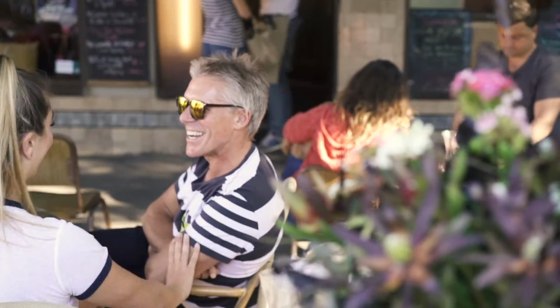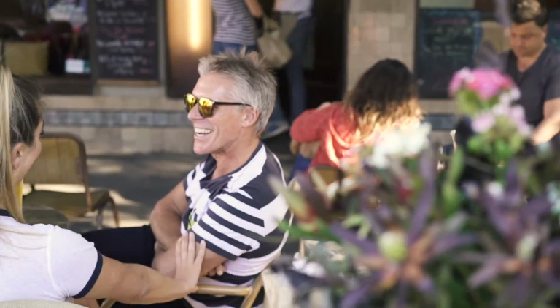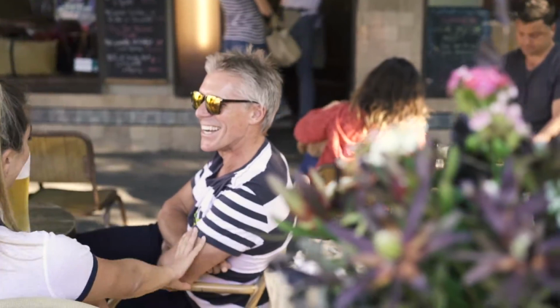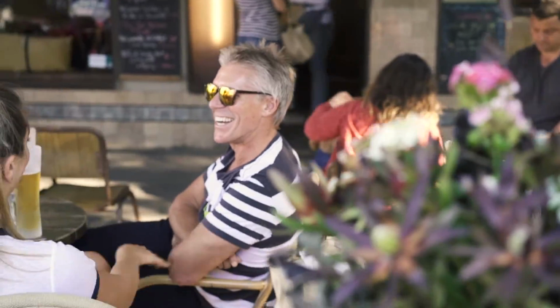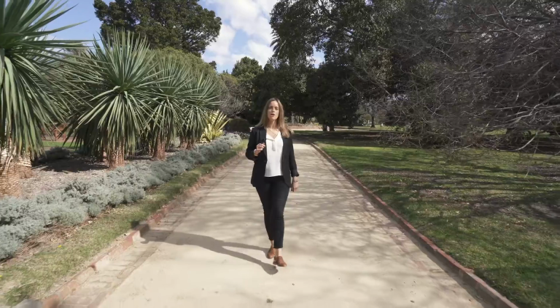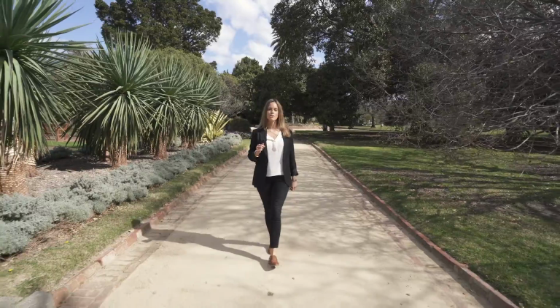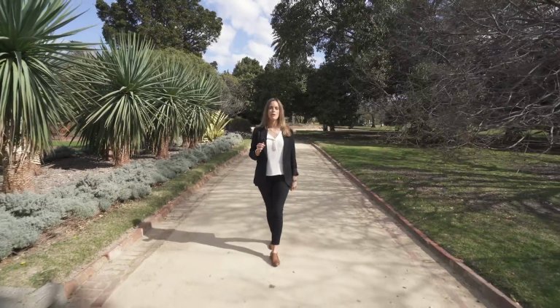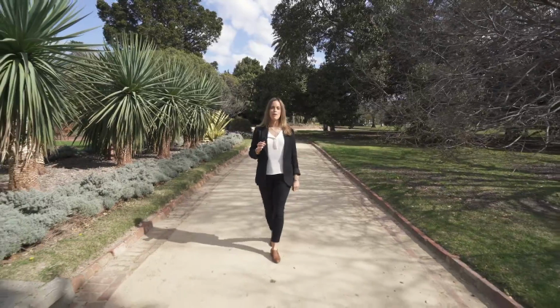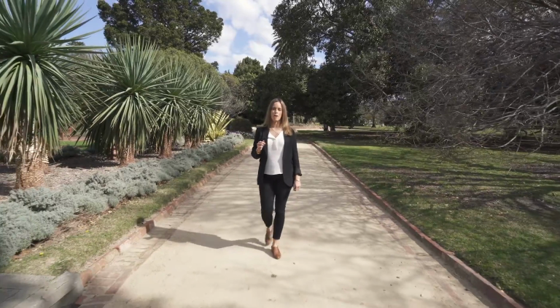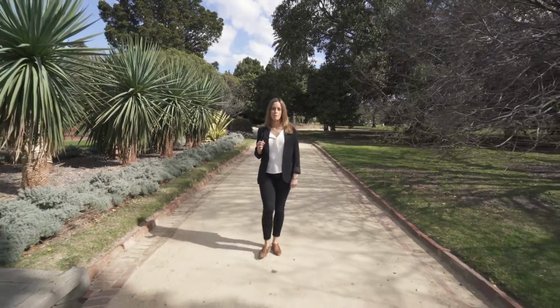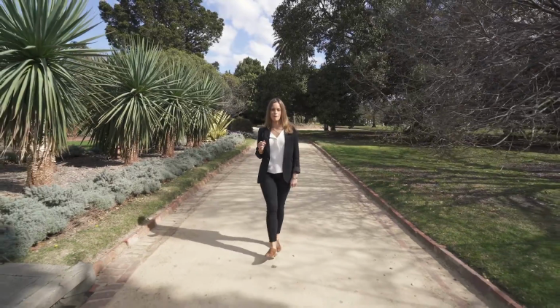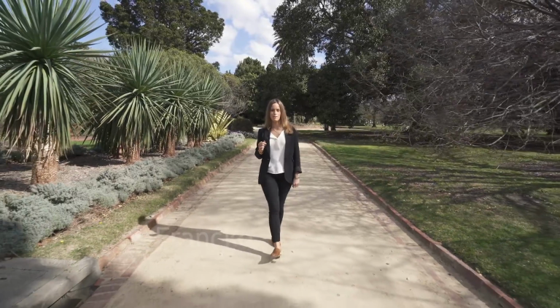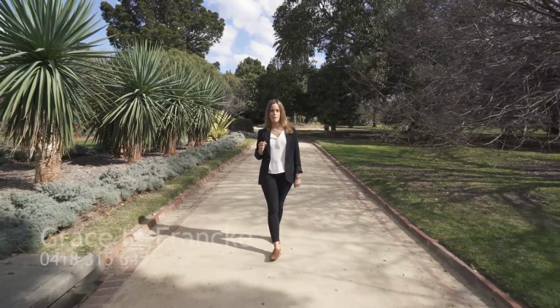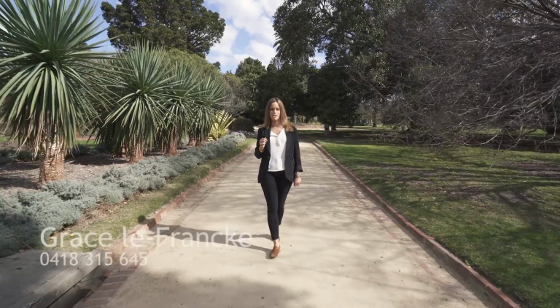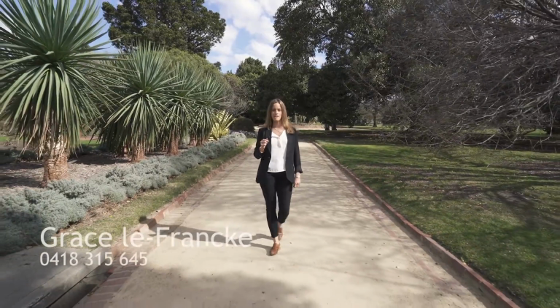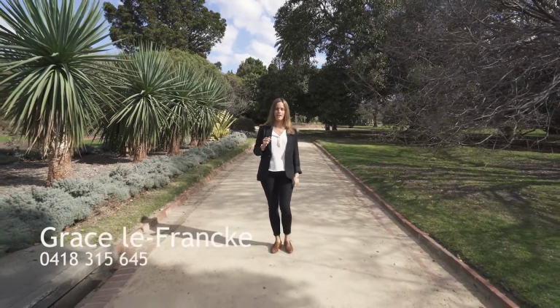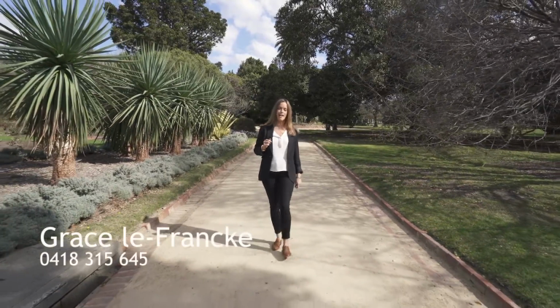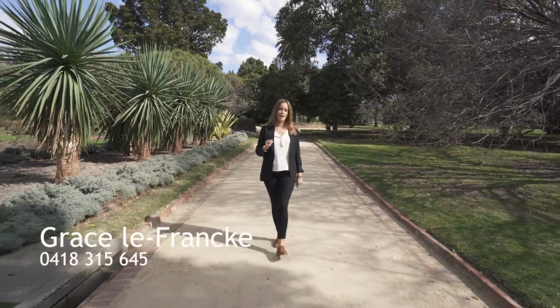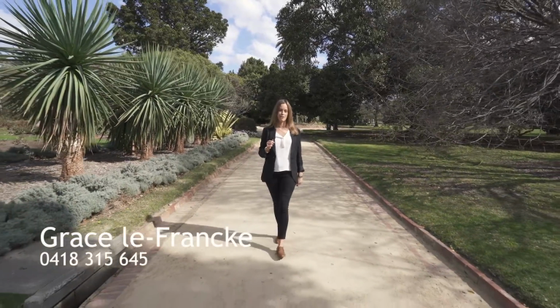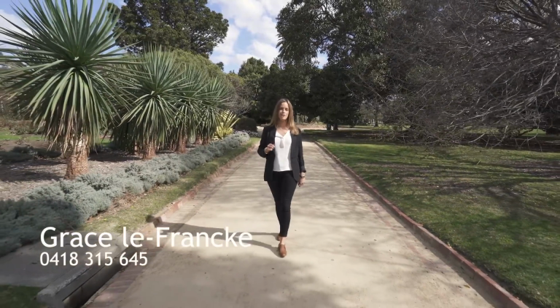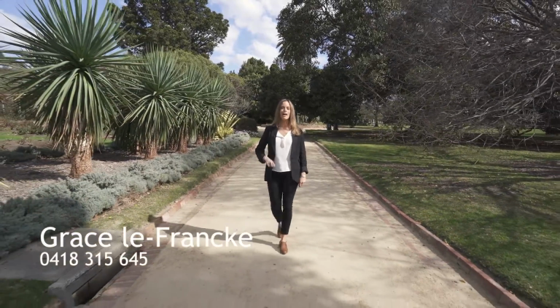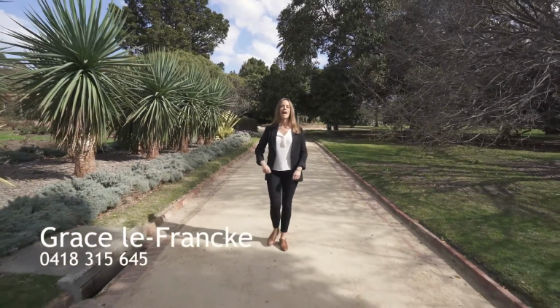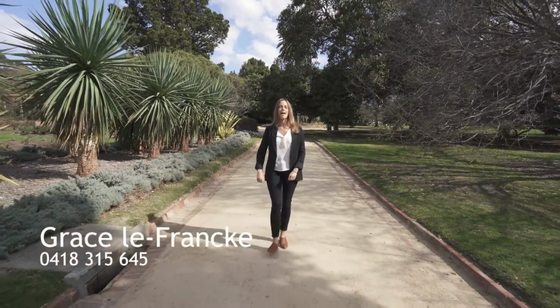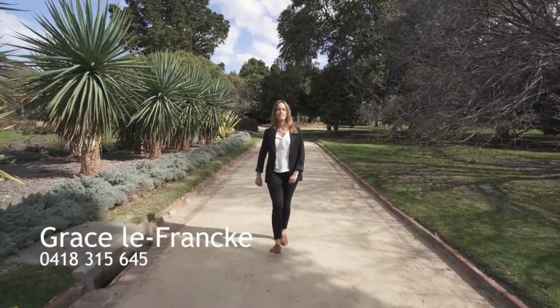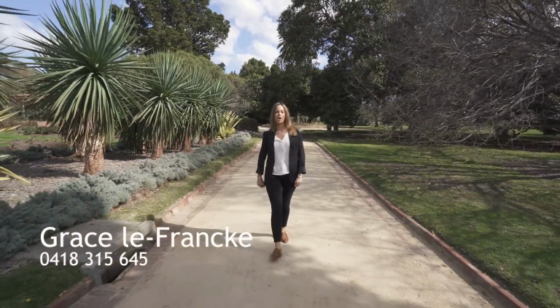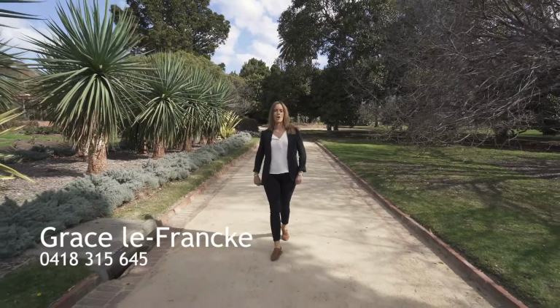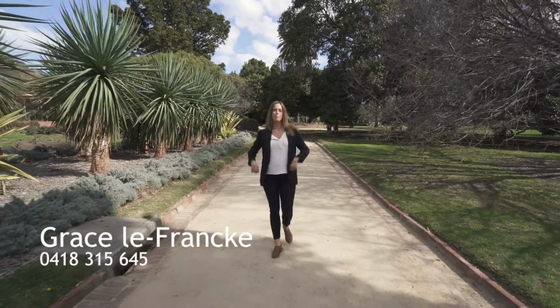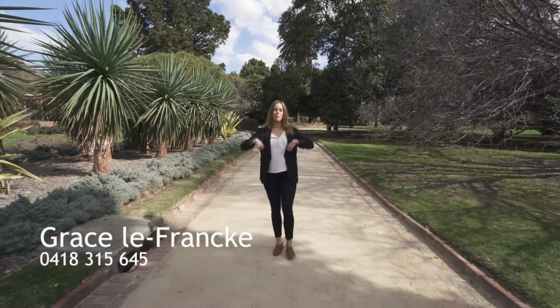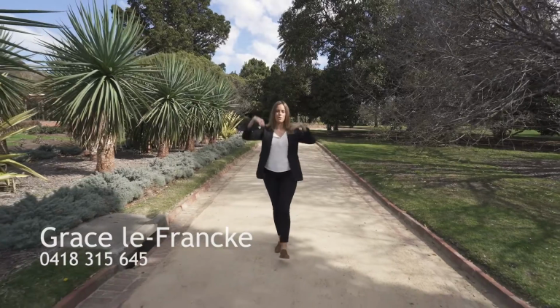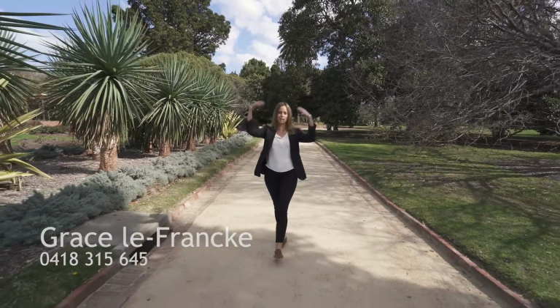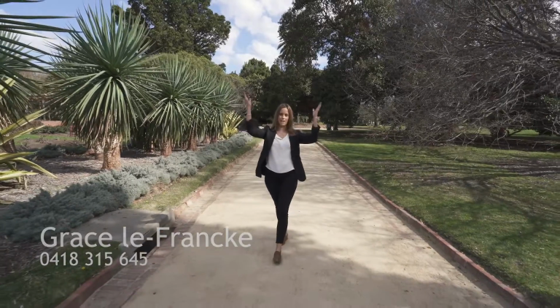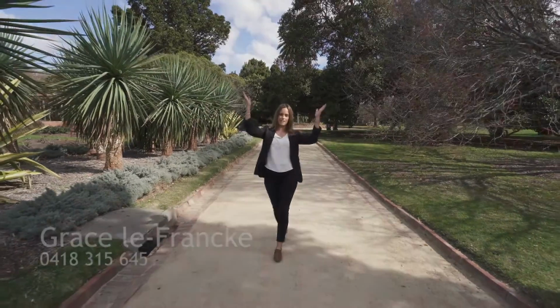So come along to one of our open for inspections and have a look at this home with the lot.